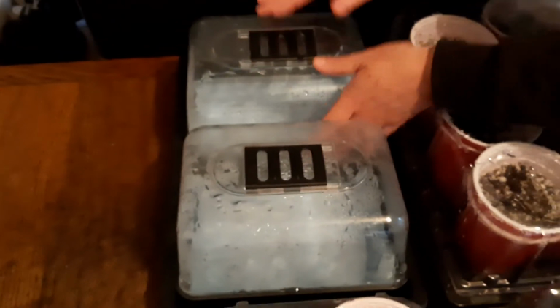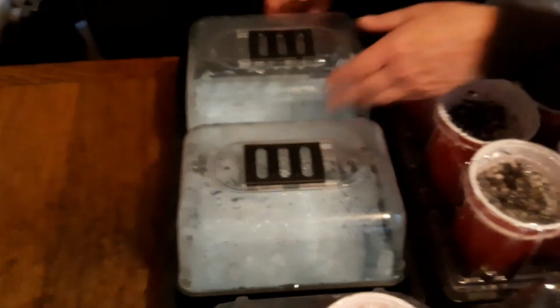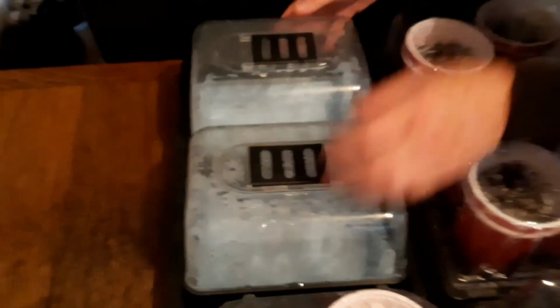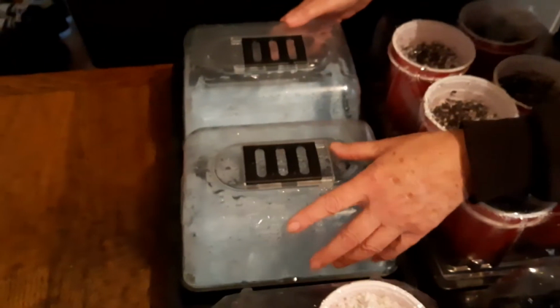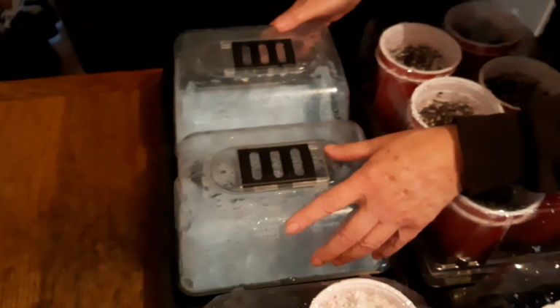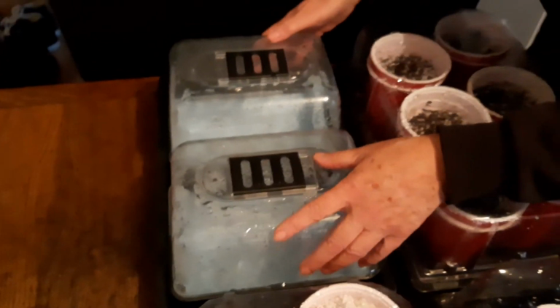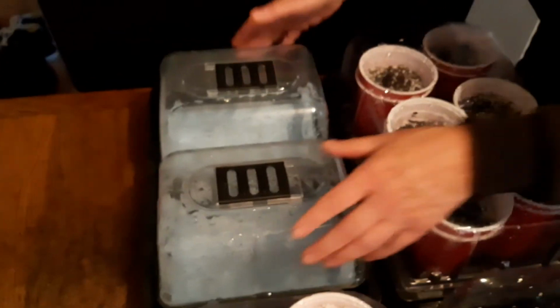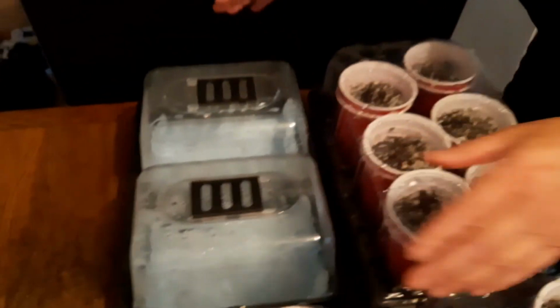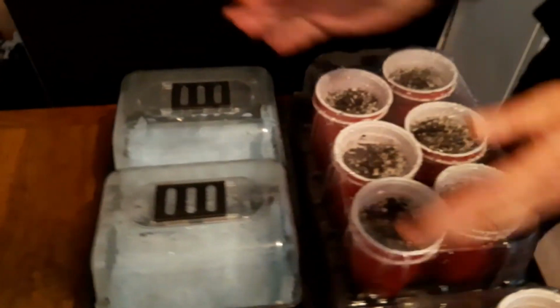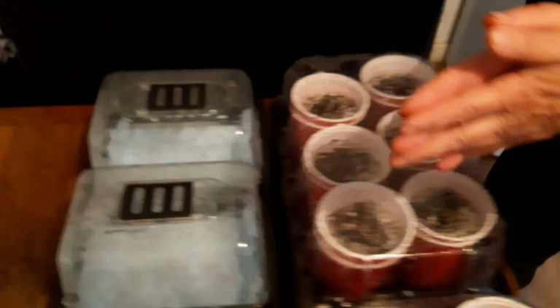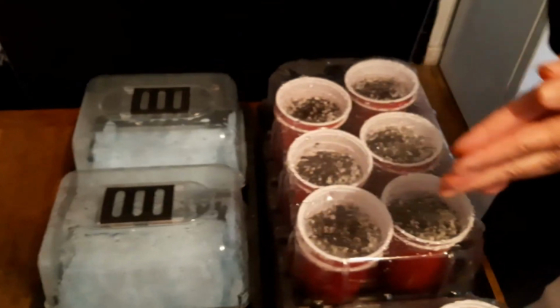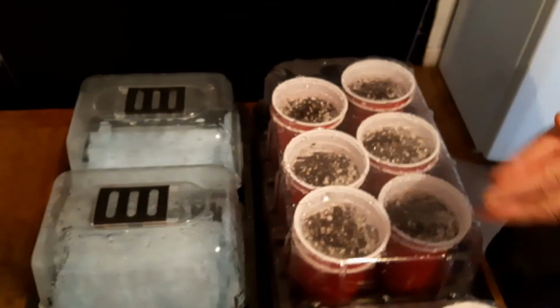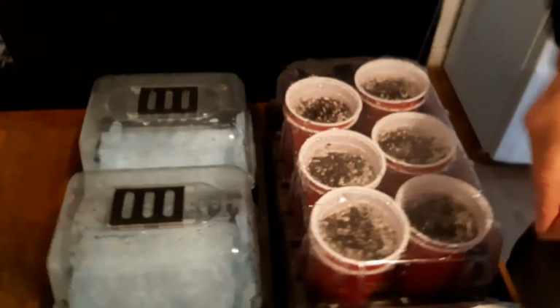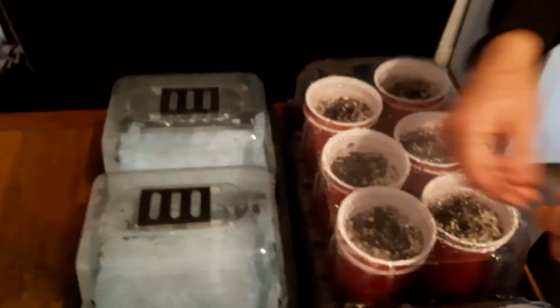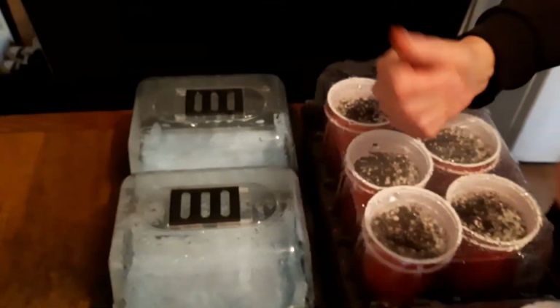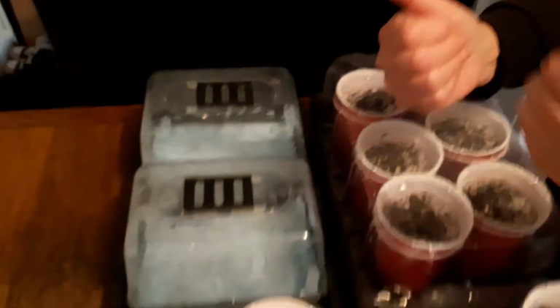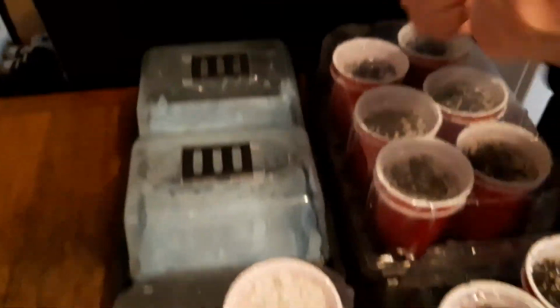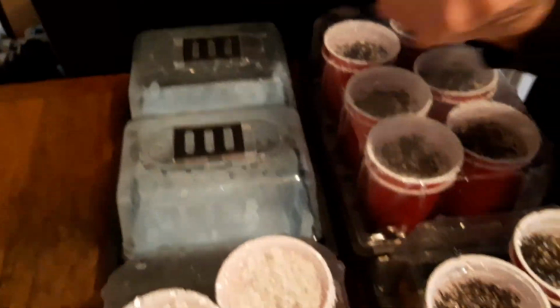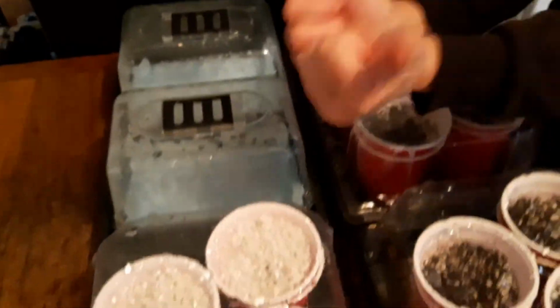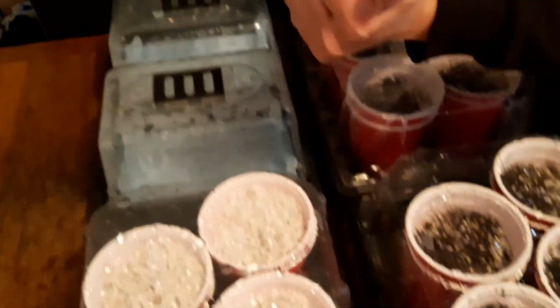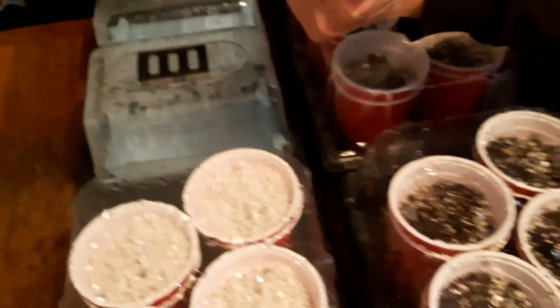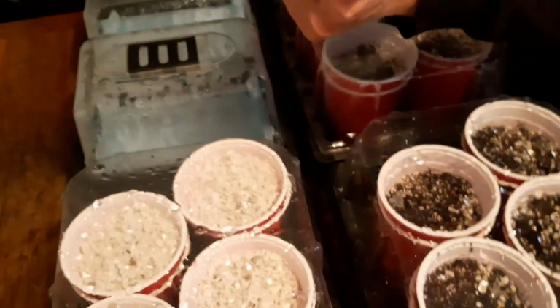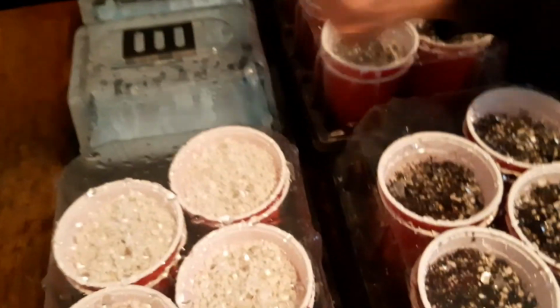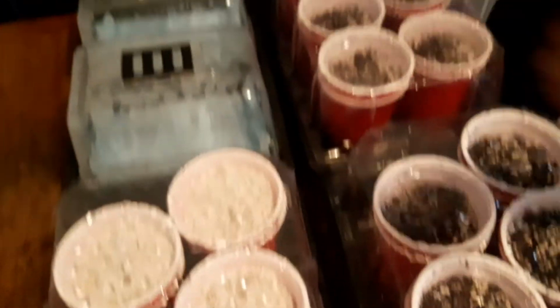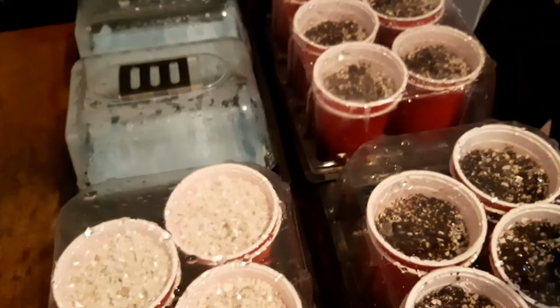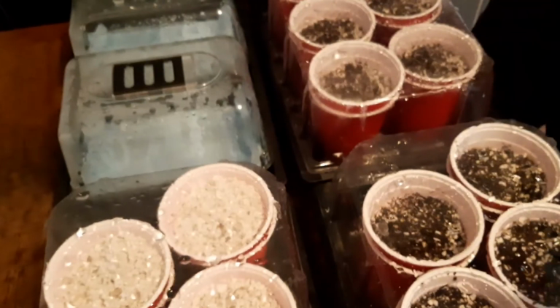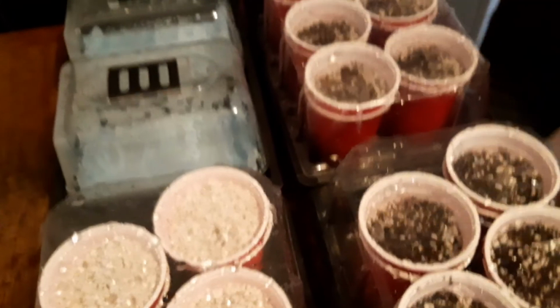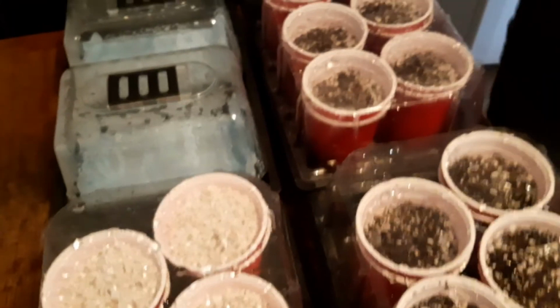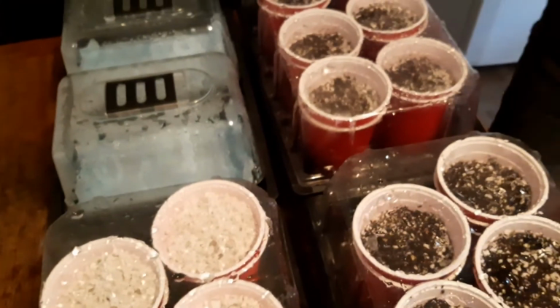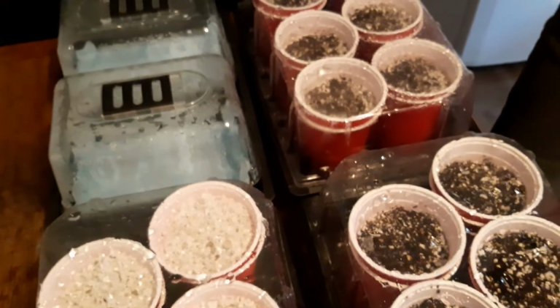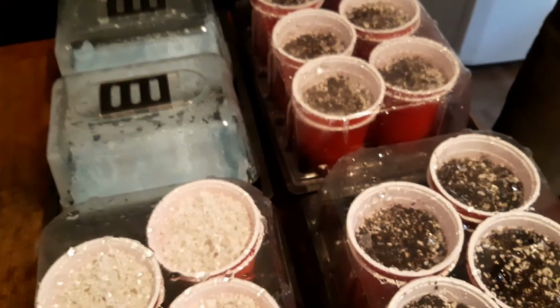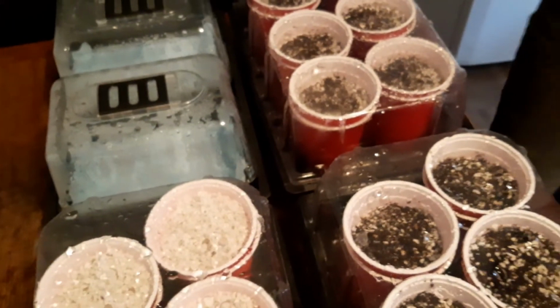There we go and let's hope for a wonderful harvest. Thank you for watching!